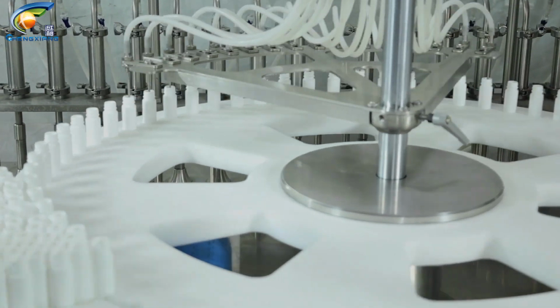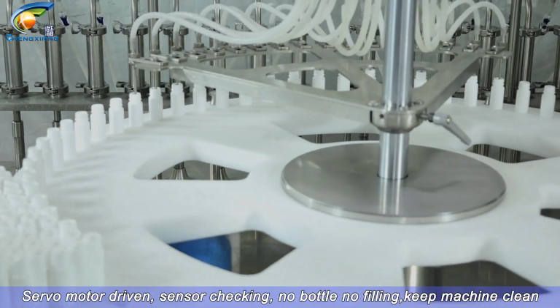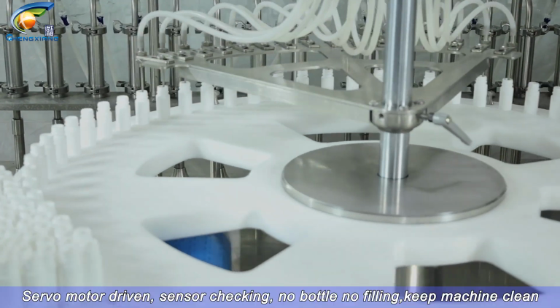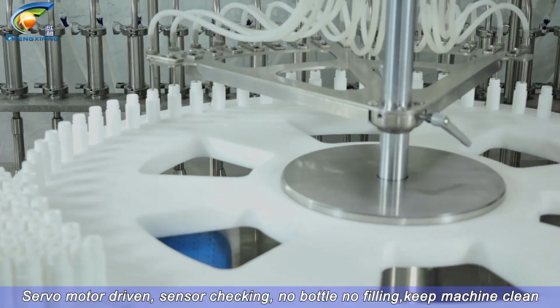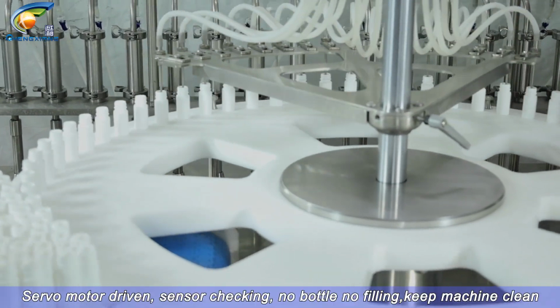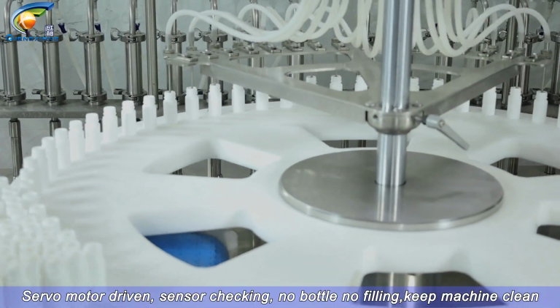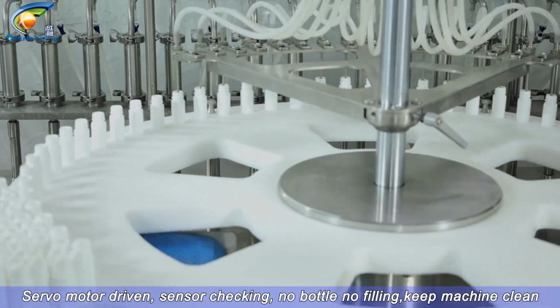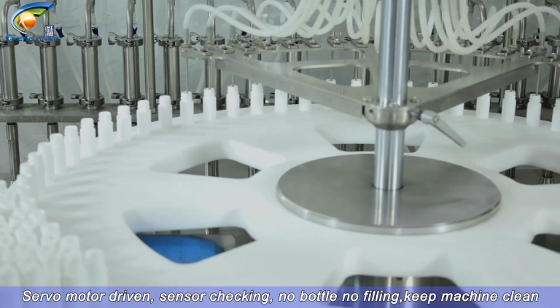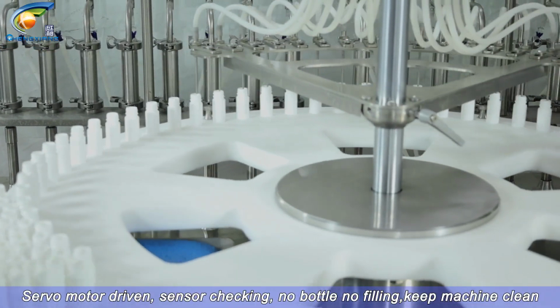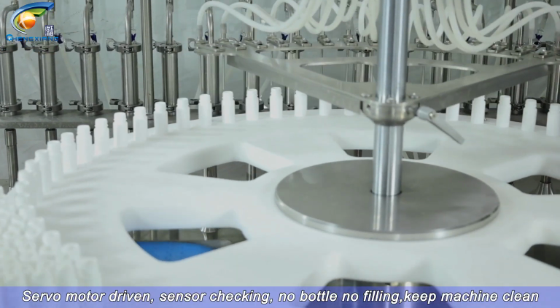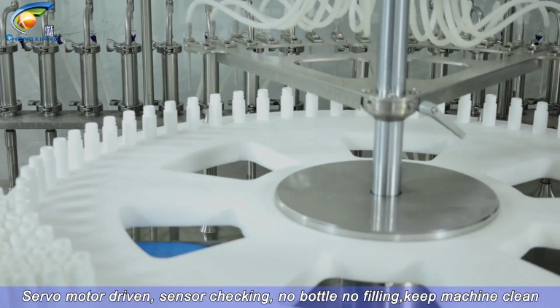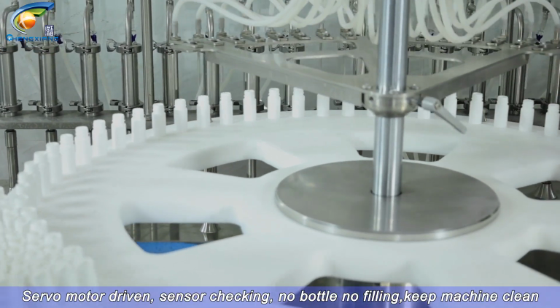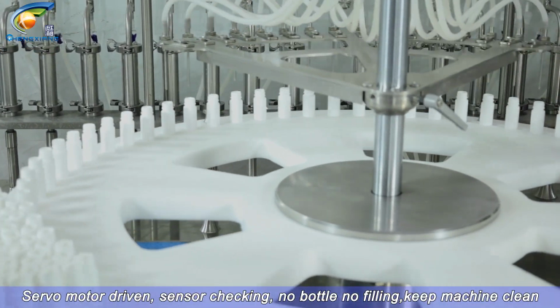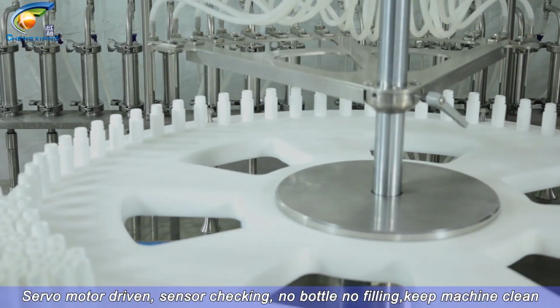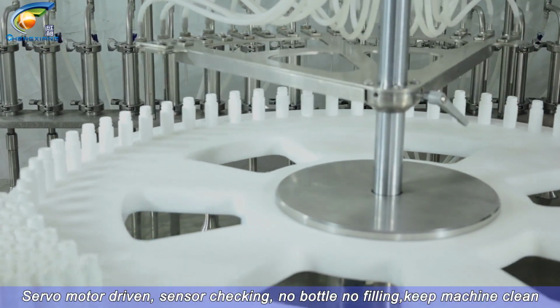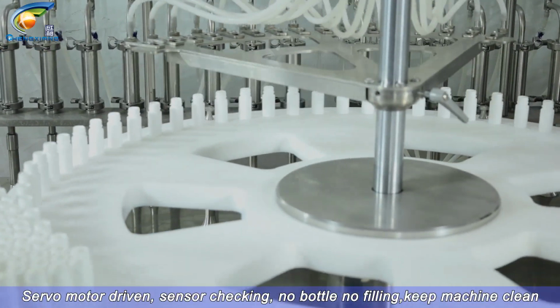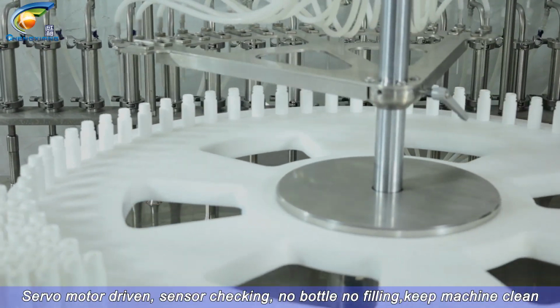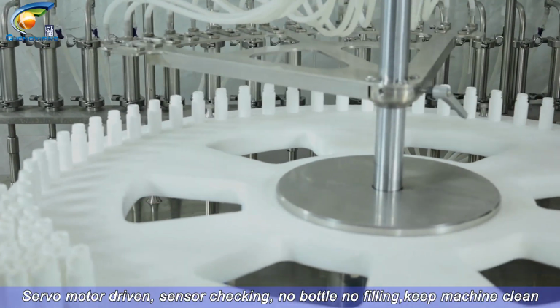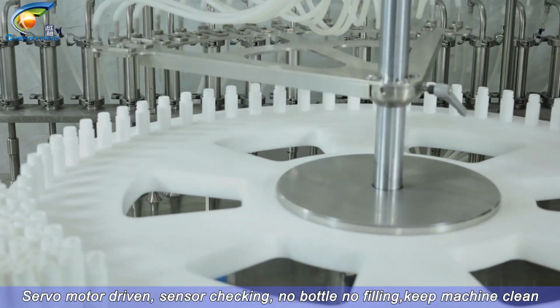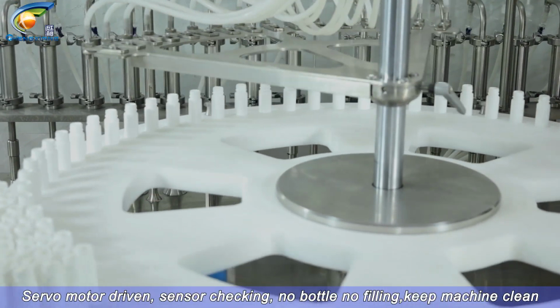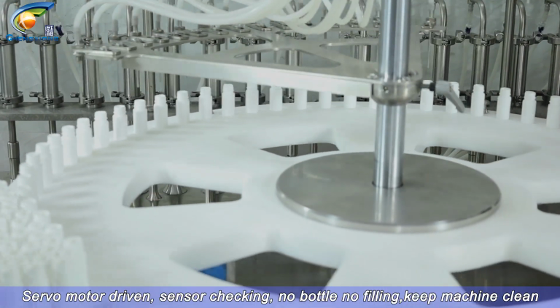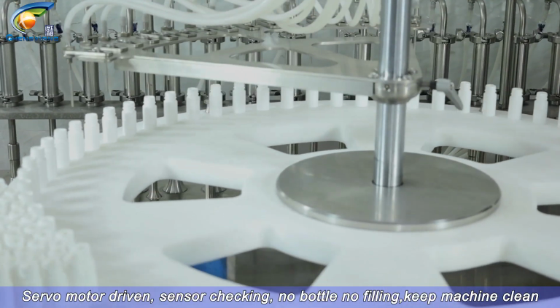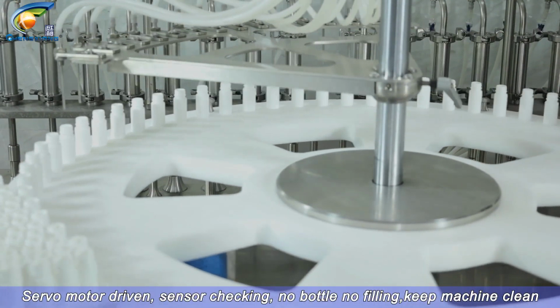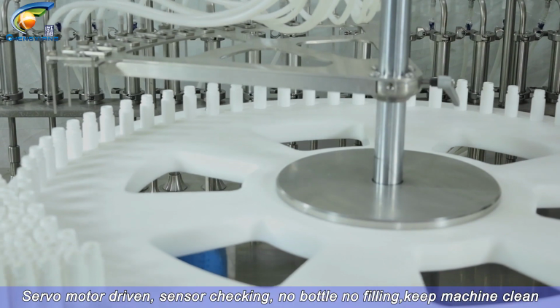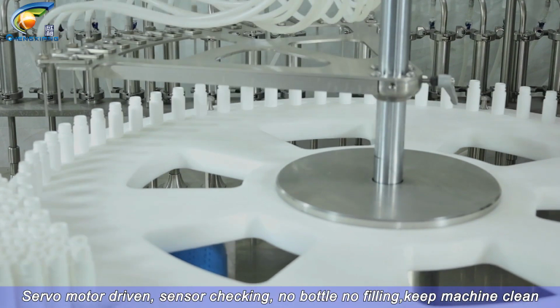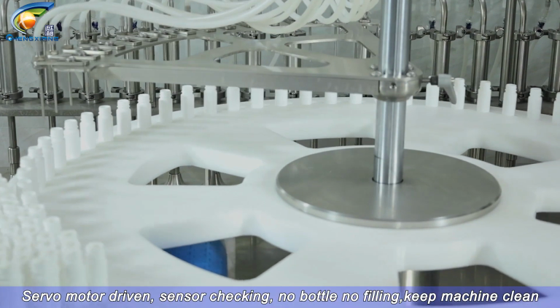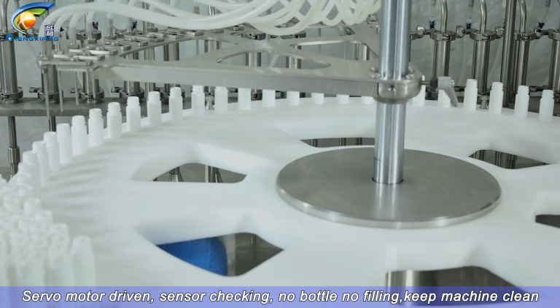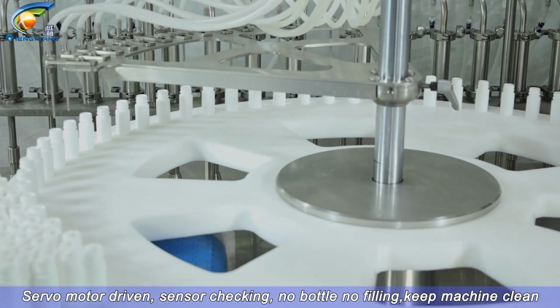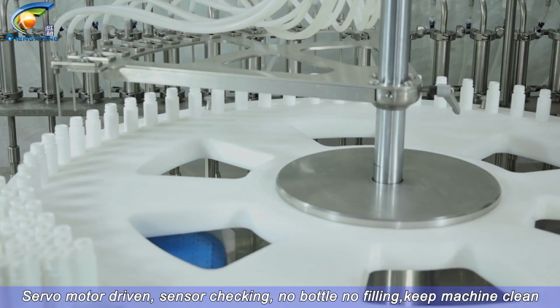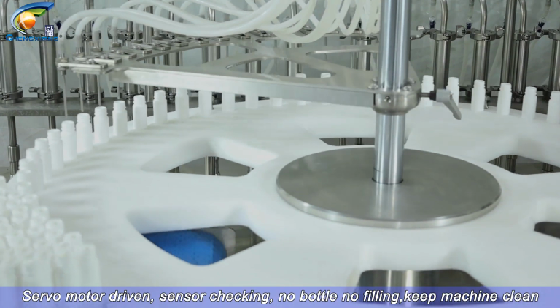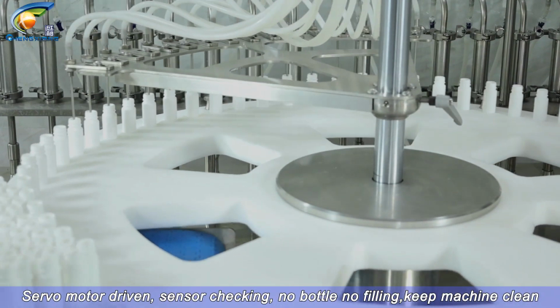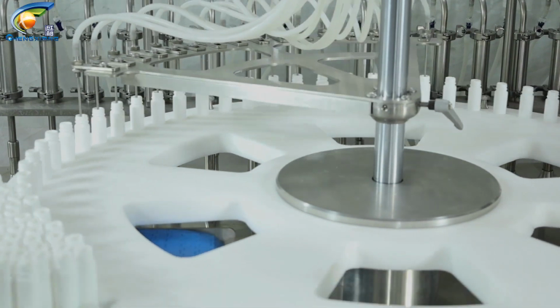Servo motor driven, with sensor checking — no bottle, no filling — keeping the machine clean.